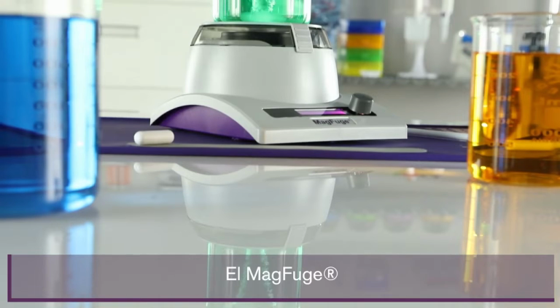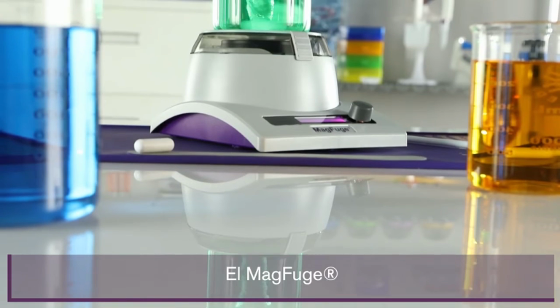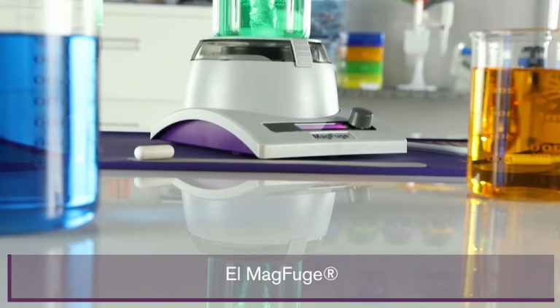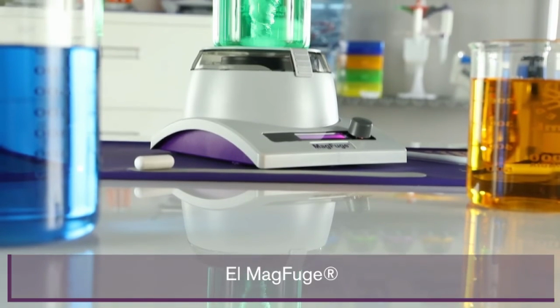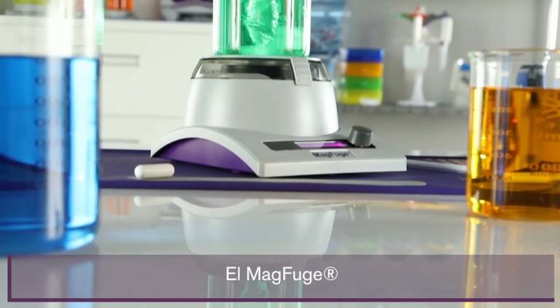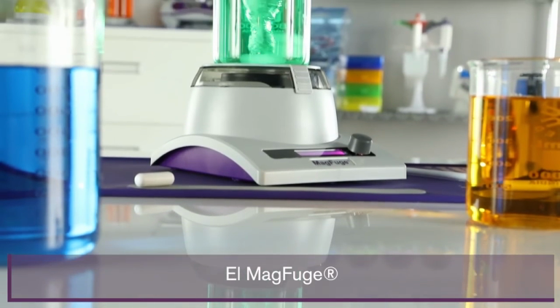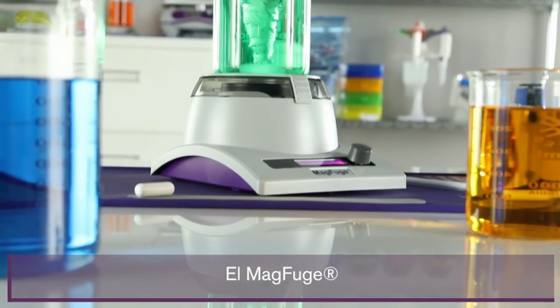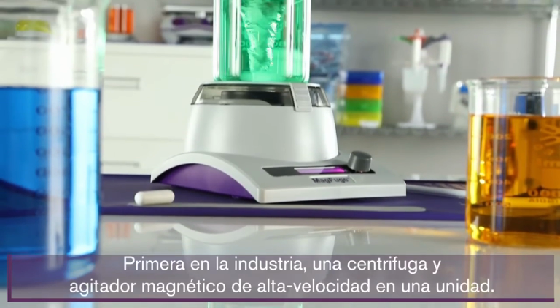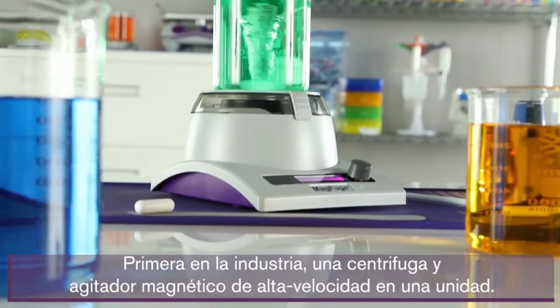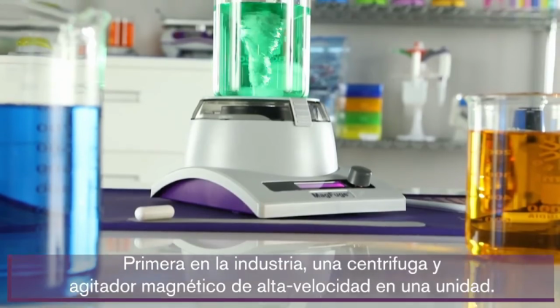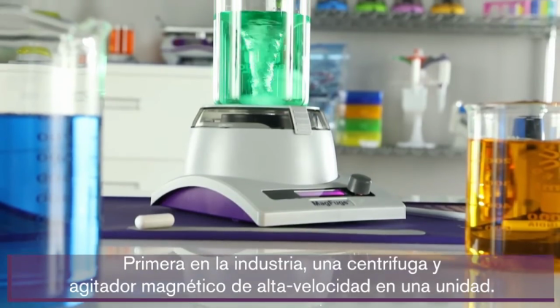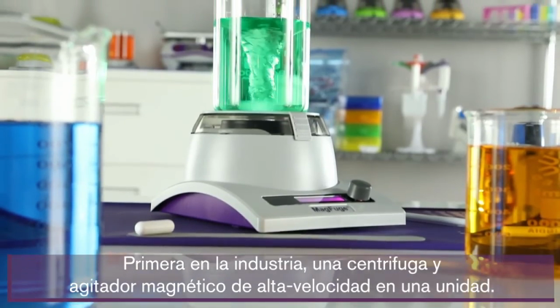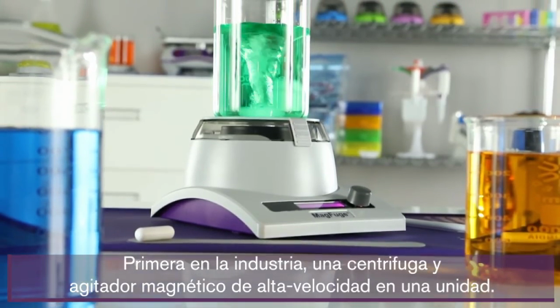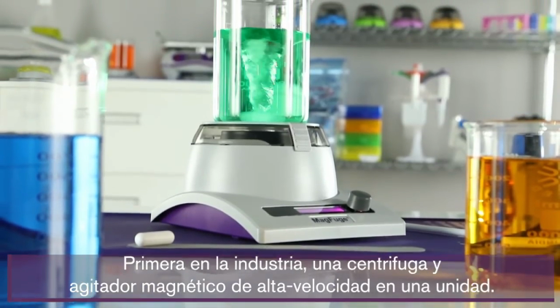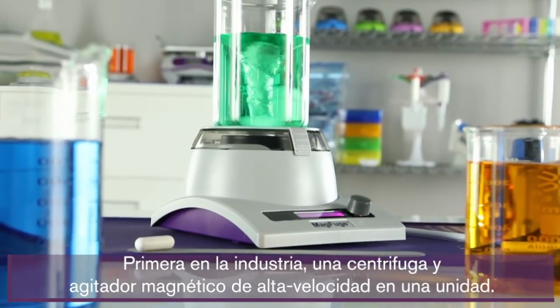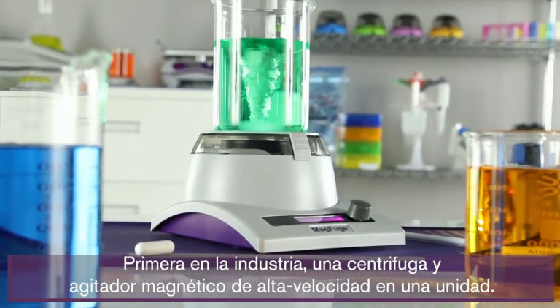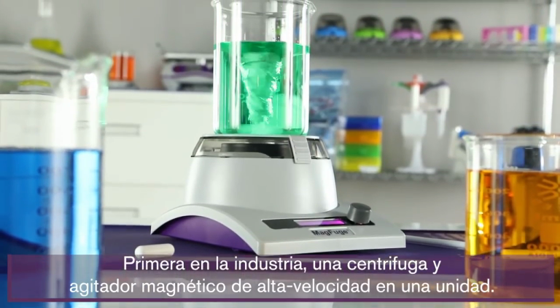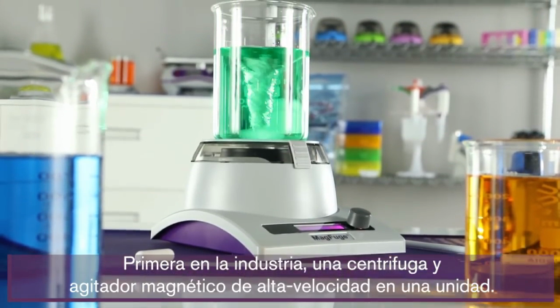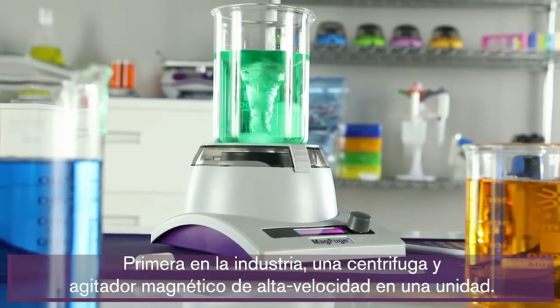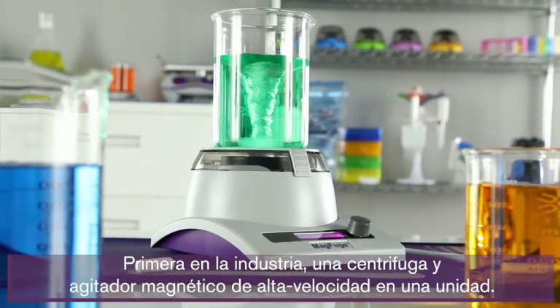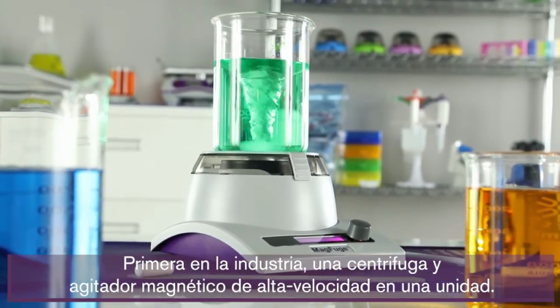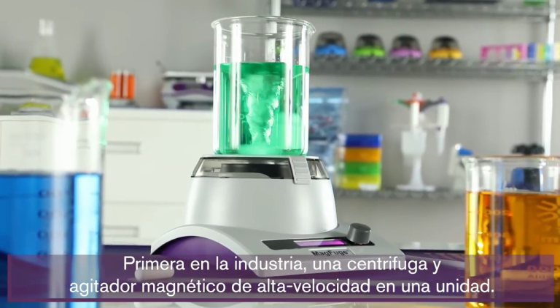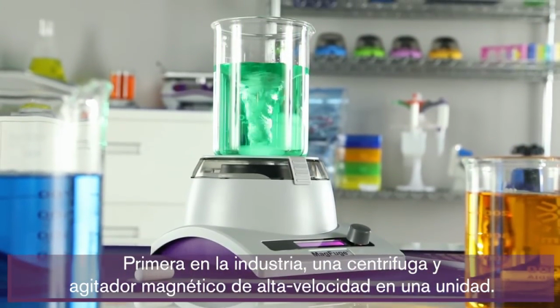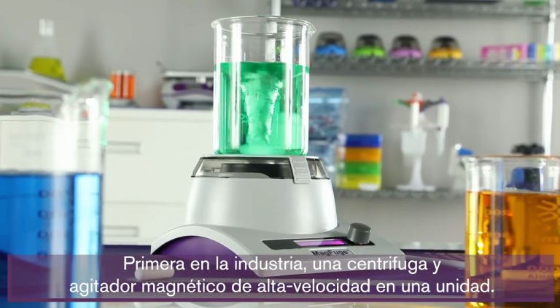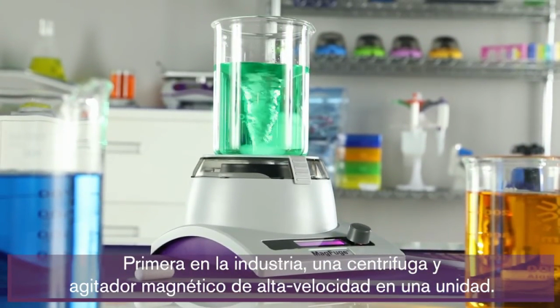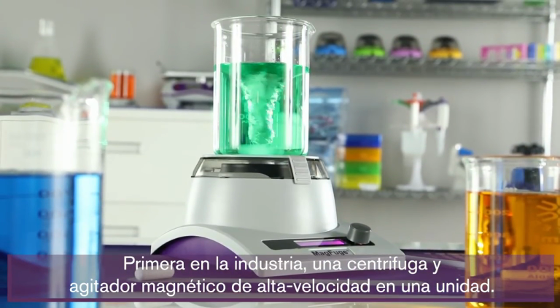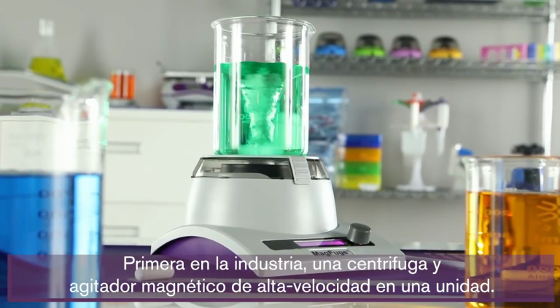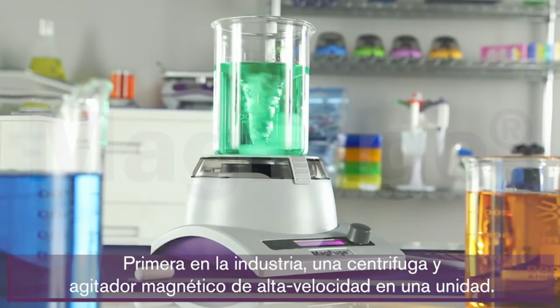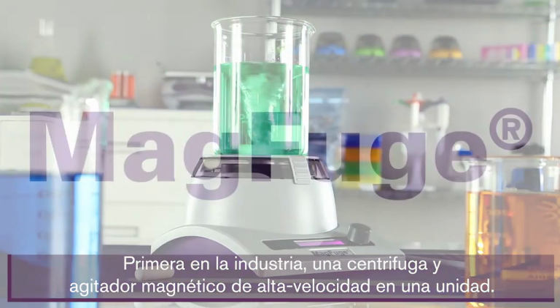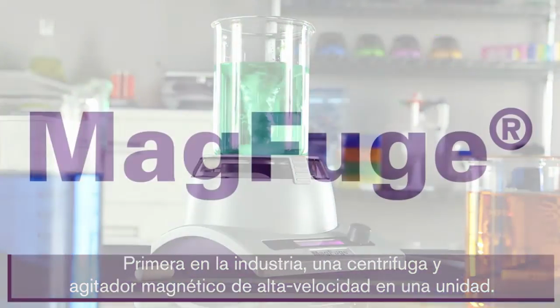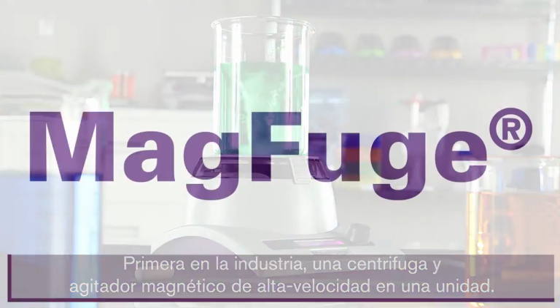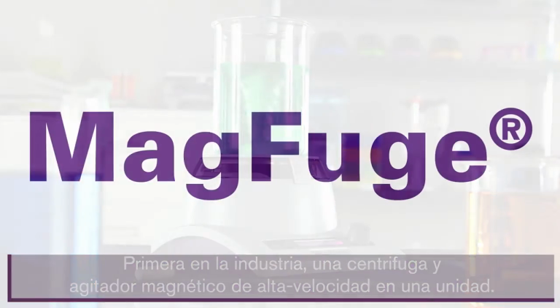The MagFuge — the industry's first all-in-one high-speed centrifuge and magnetic stir.